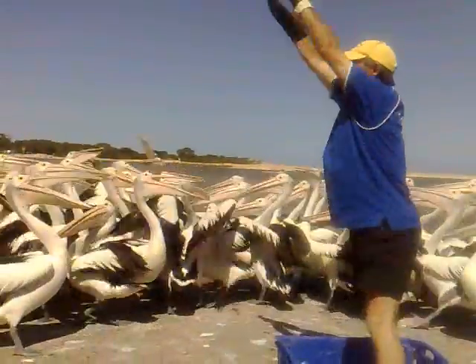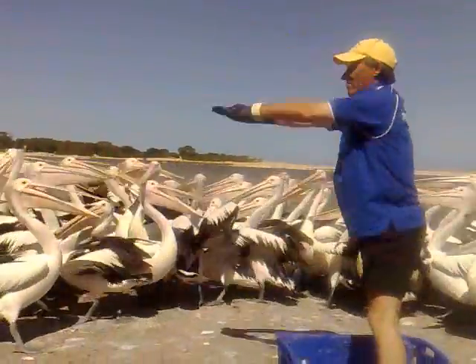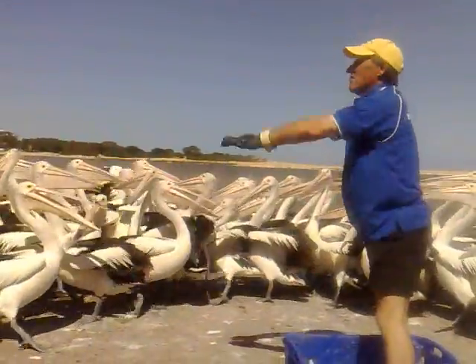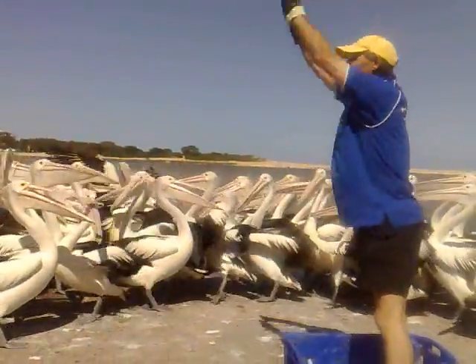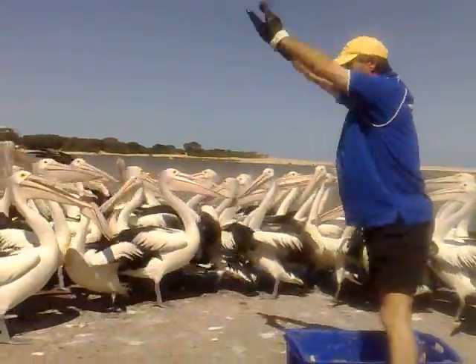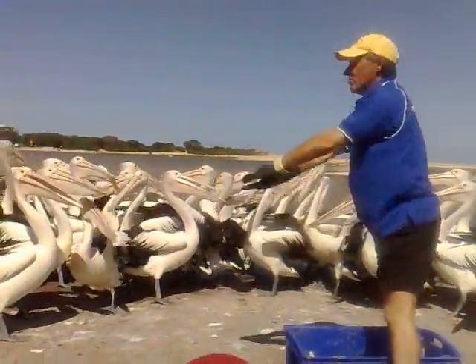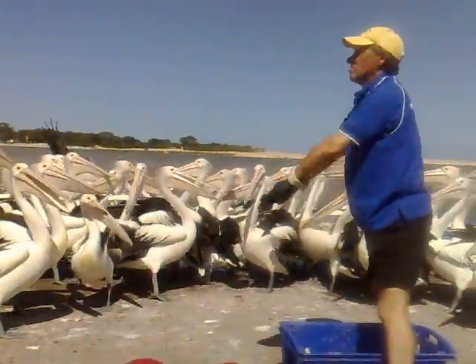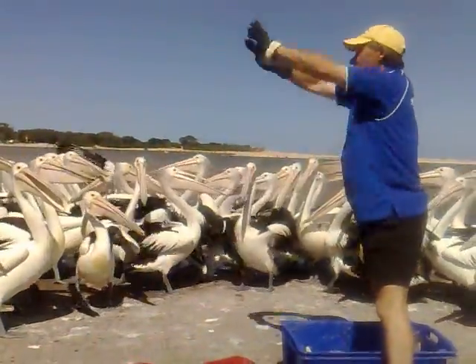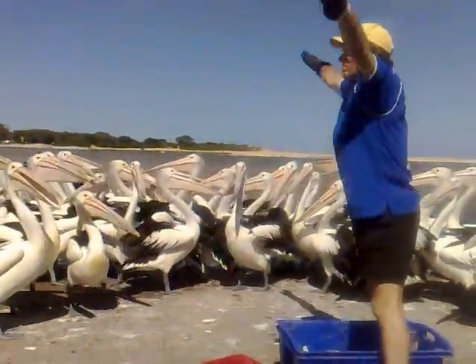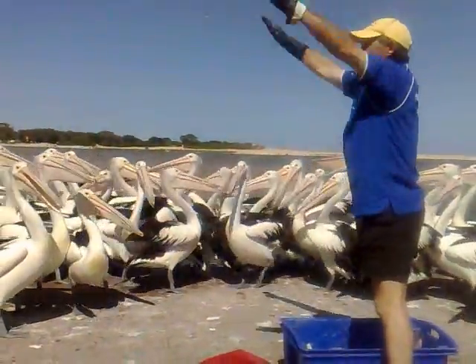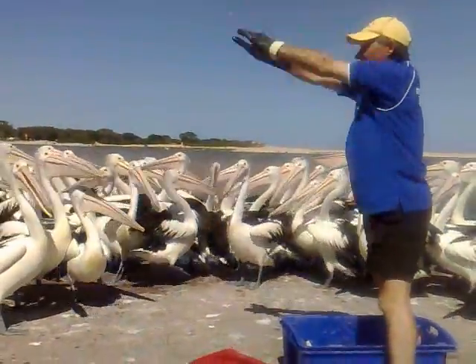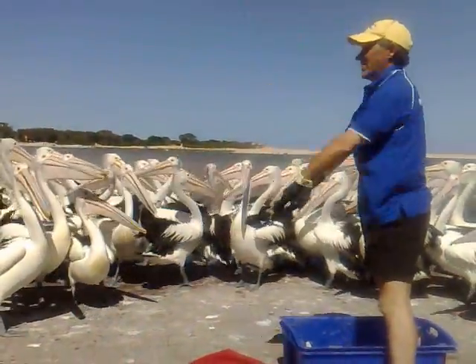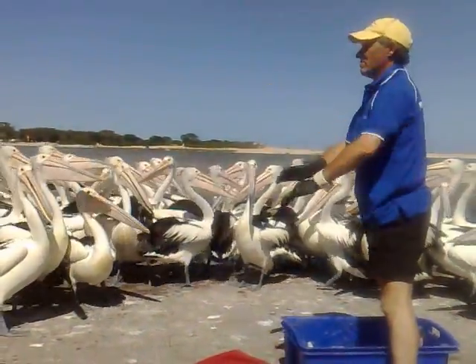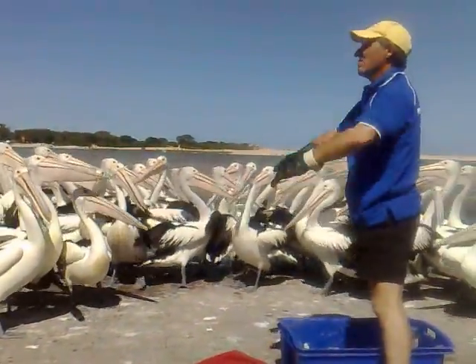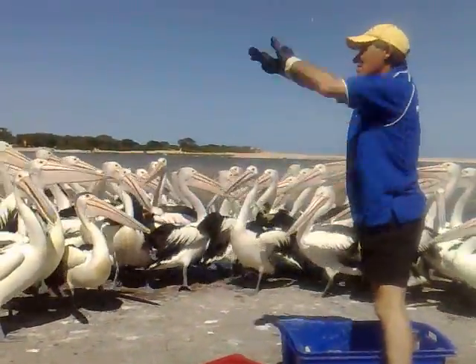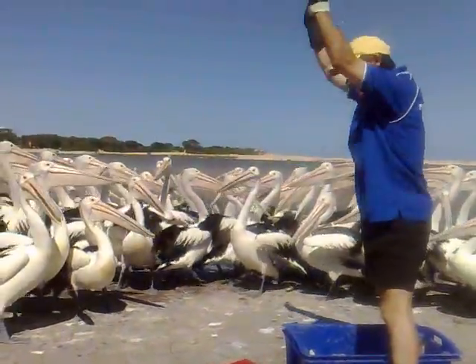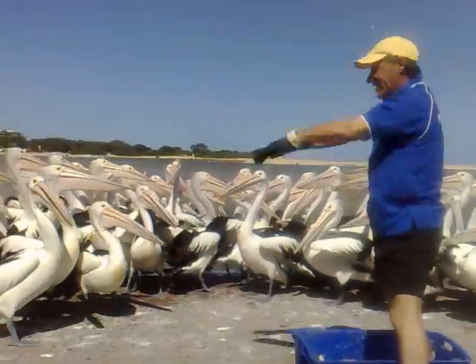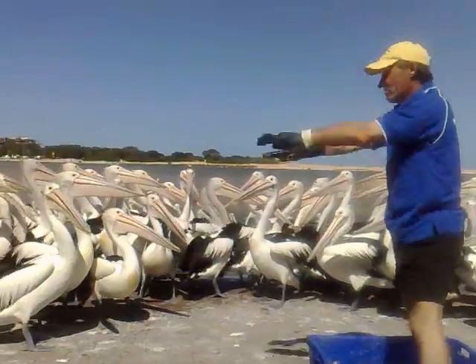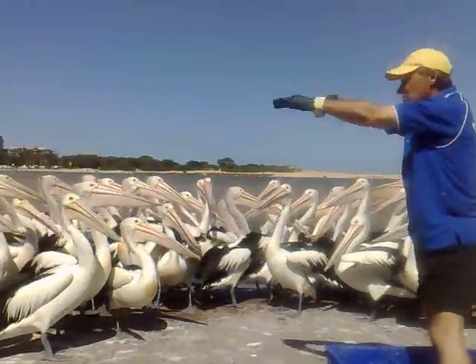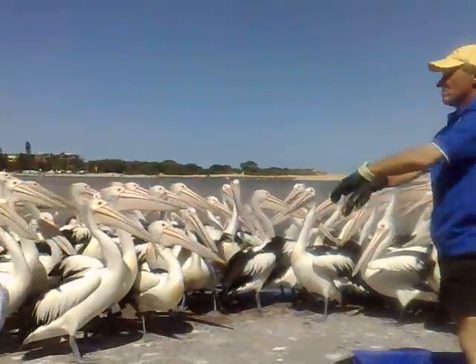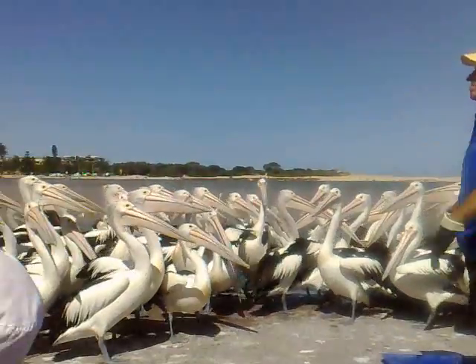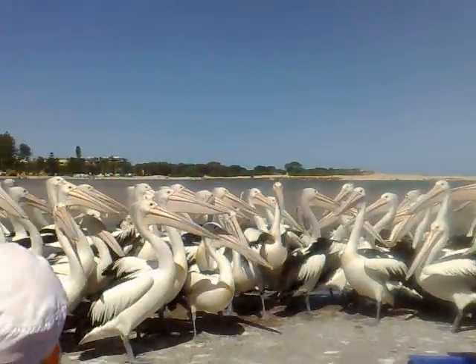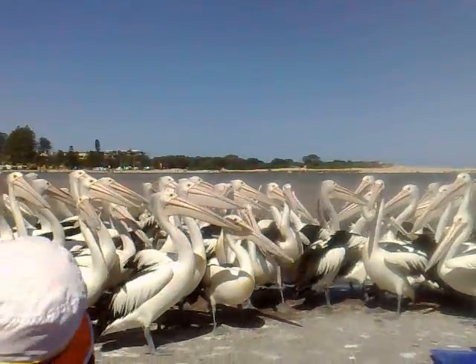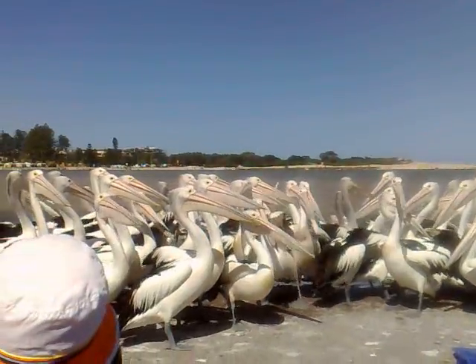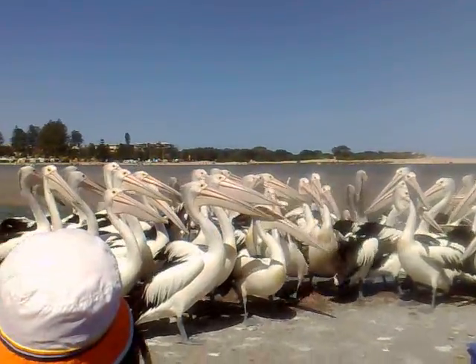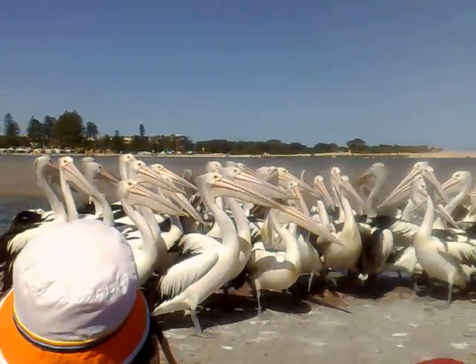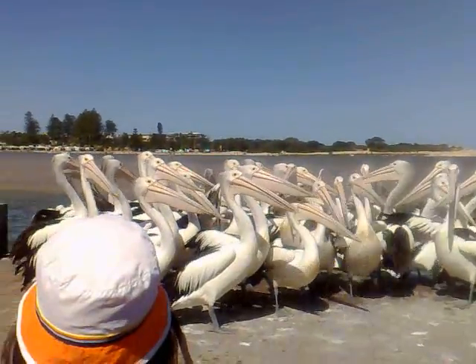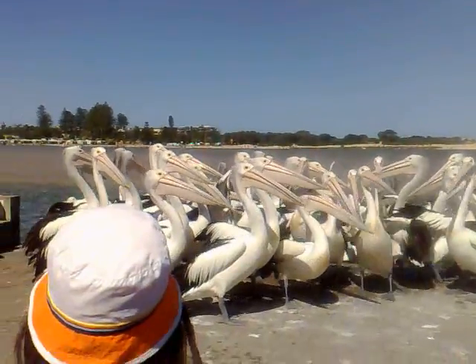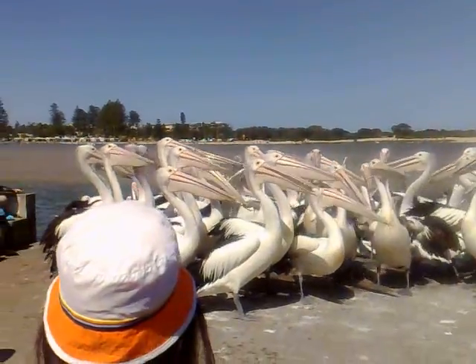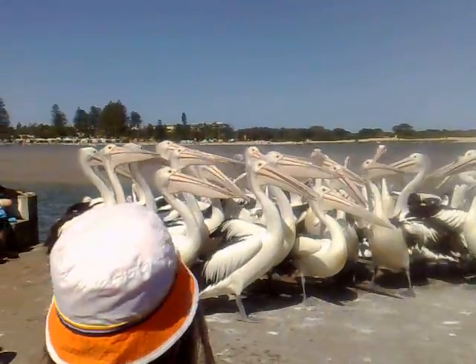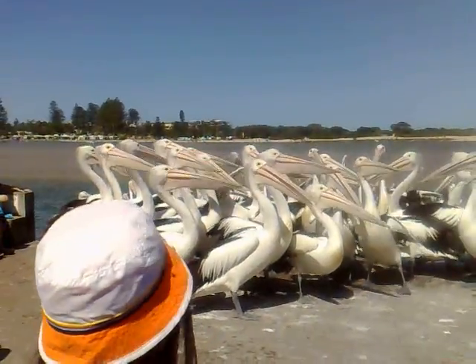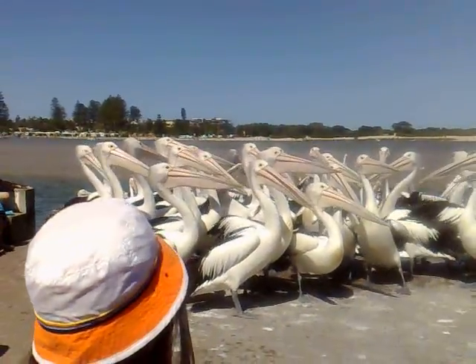A pelican can live in the wild for about 30 years, but that will depend on whether they never receive any injuries throughout their life.